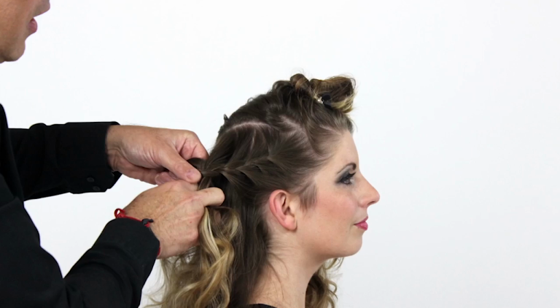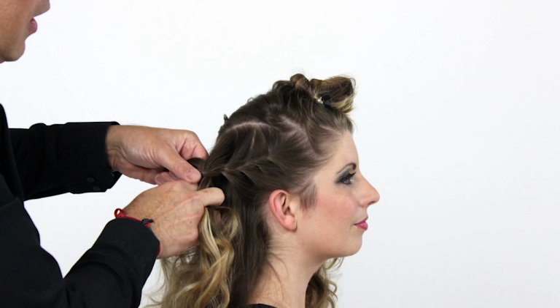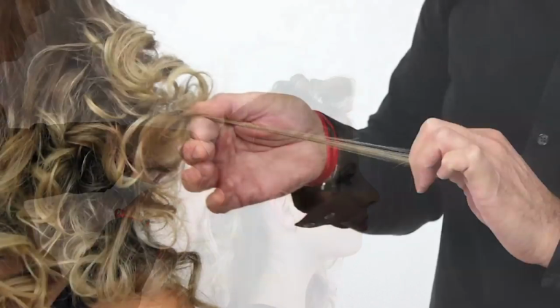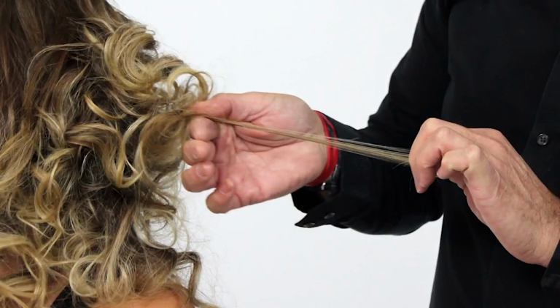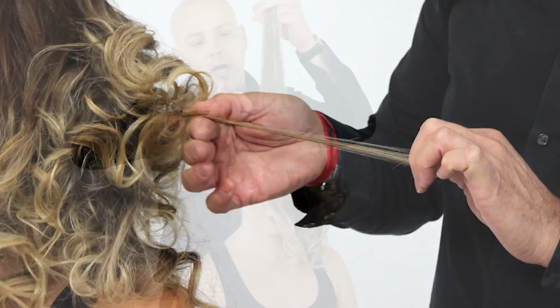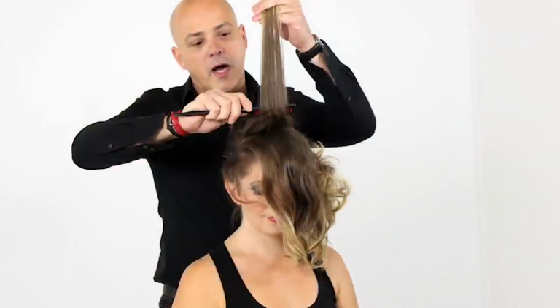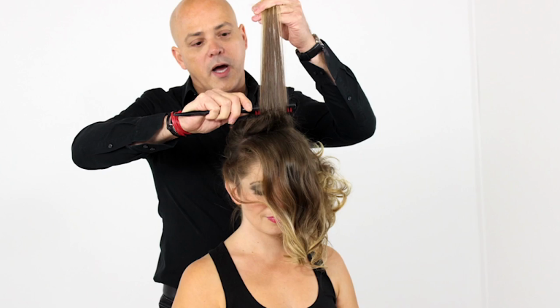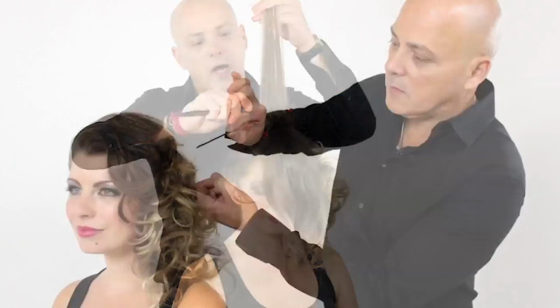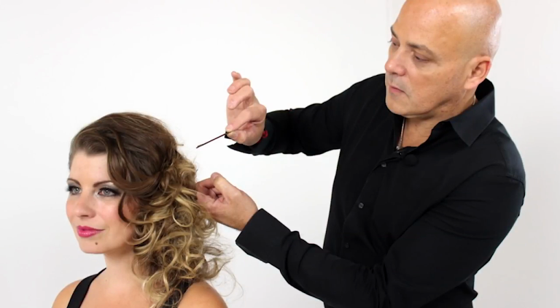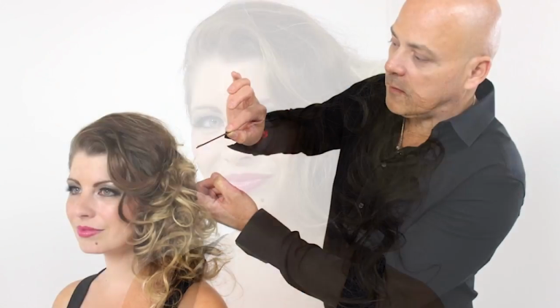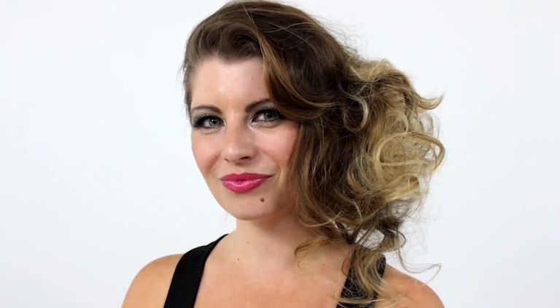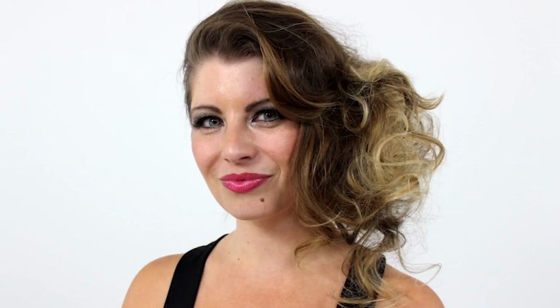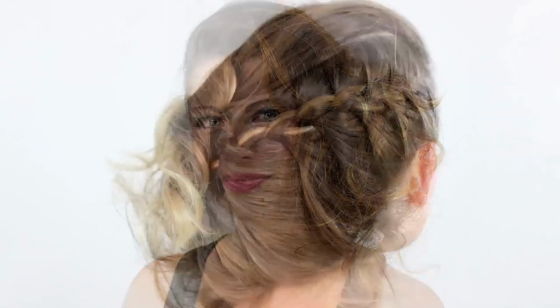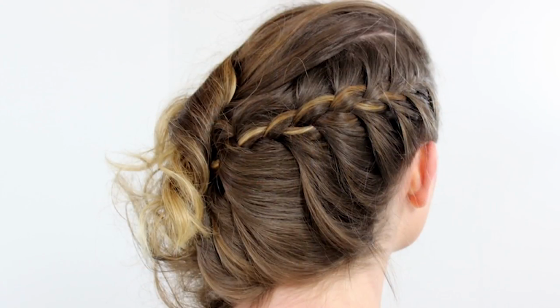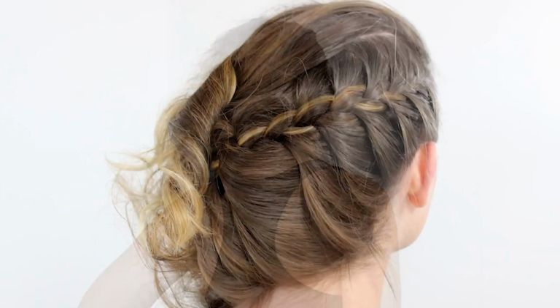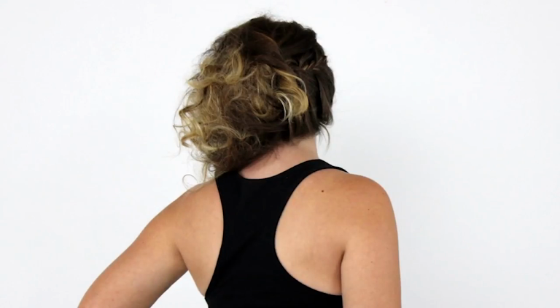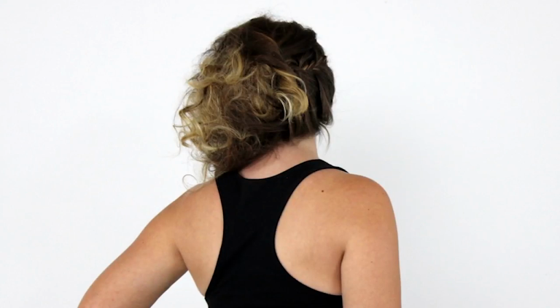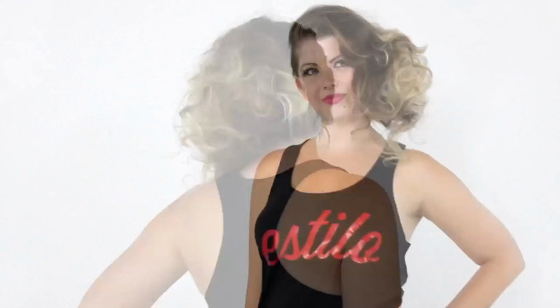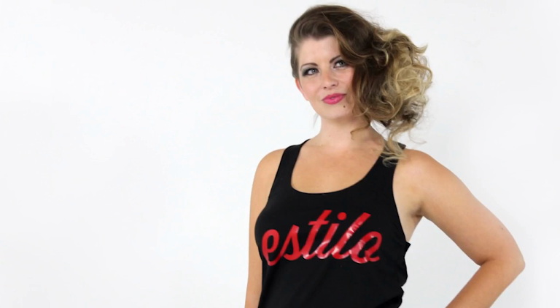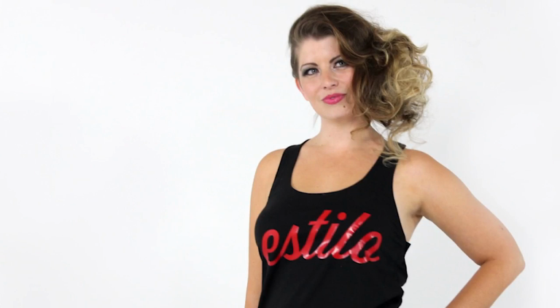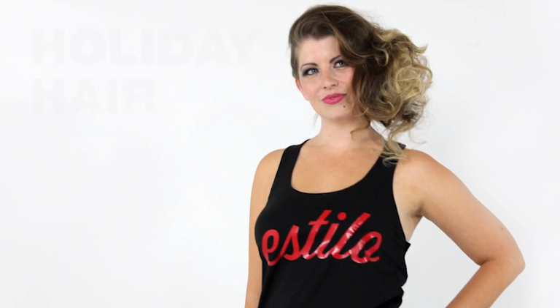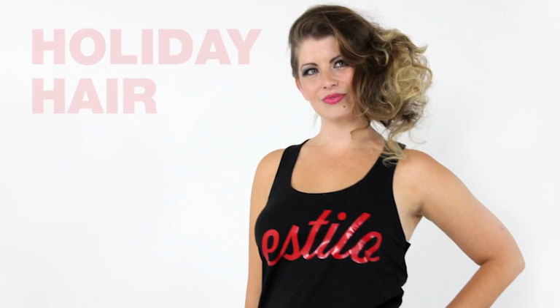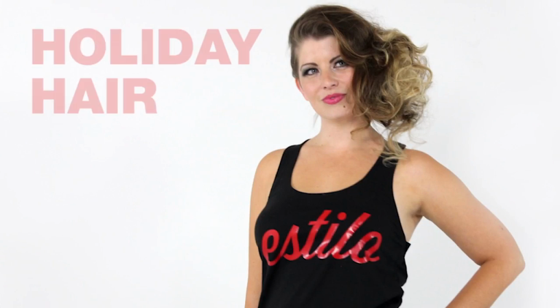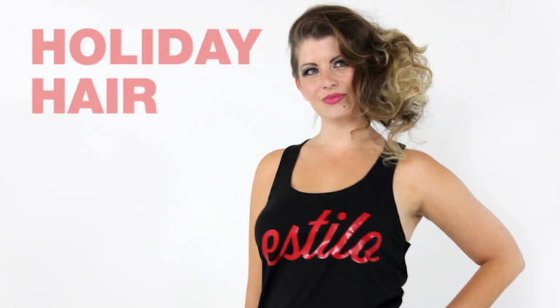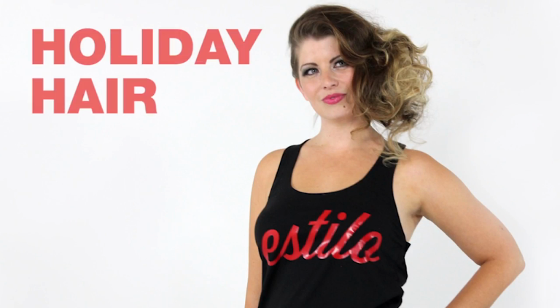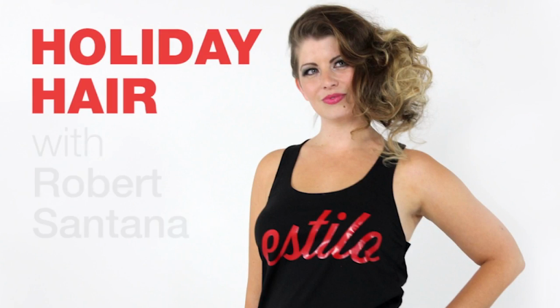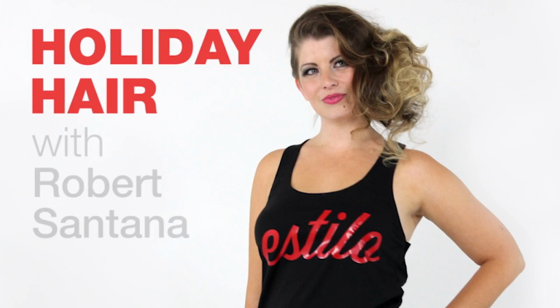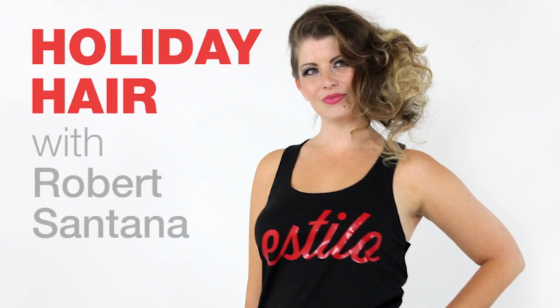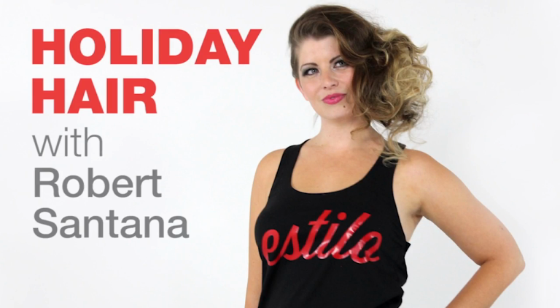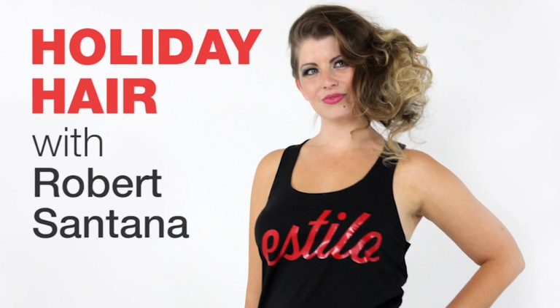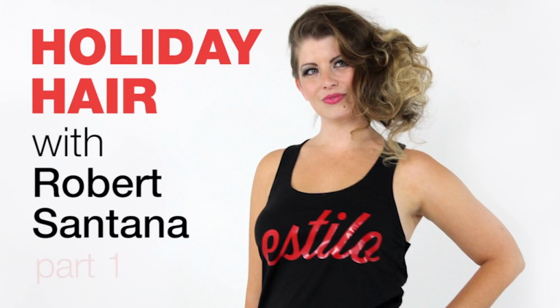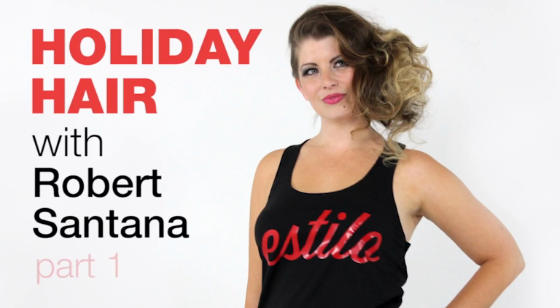Hi, my name is Robert Santana. I want to invite you to stay up to date on the latest styles and techniques in the industry.